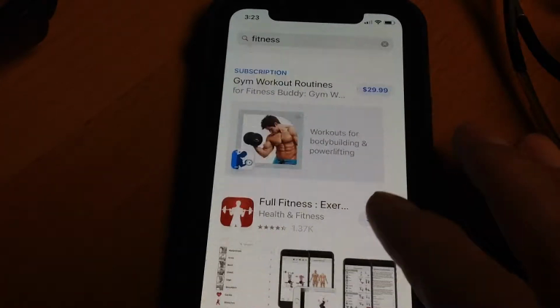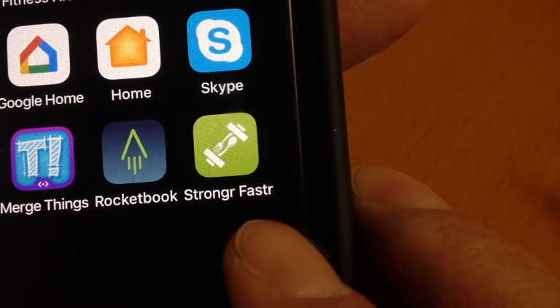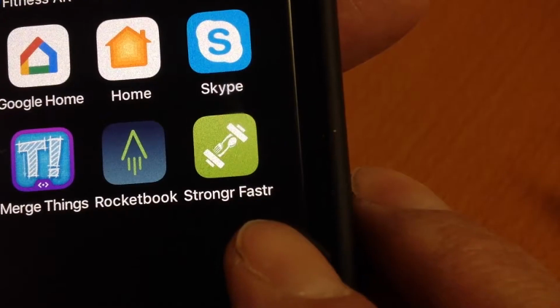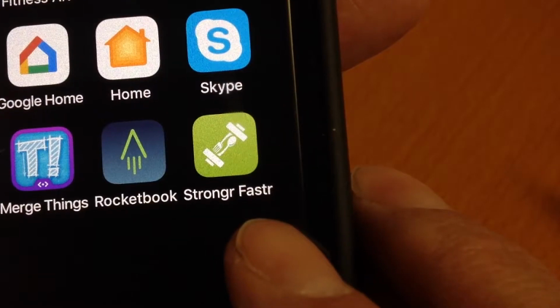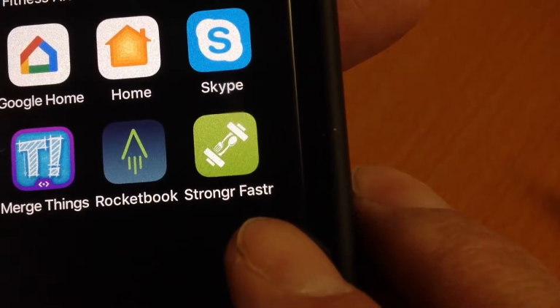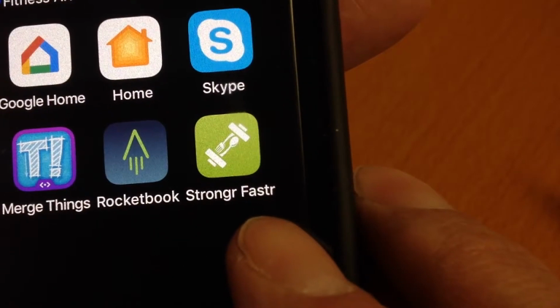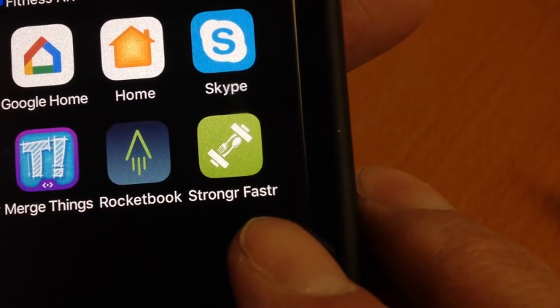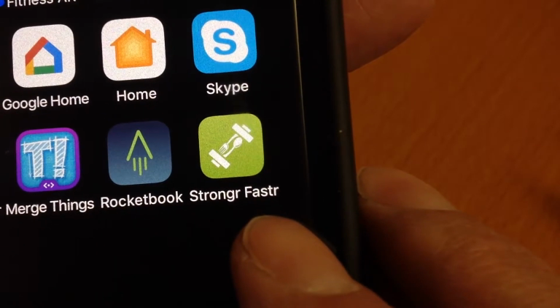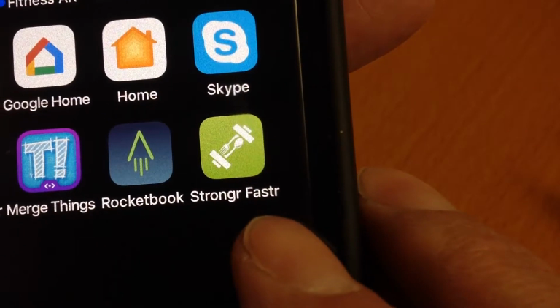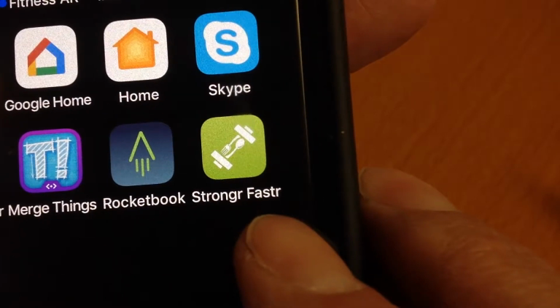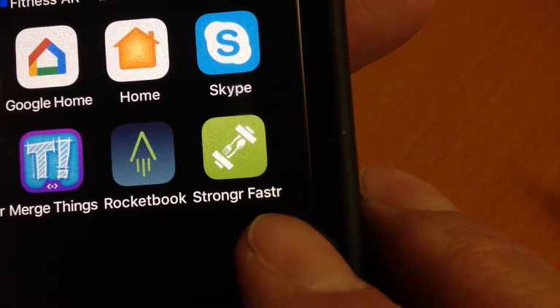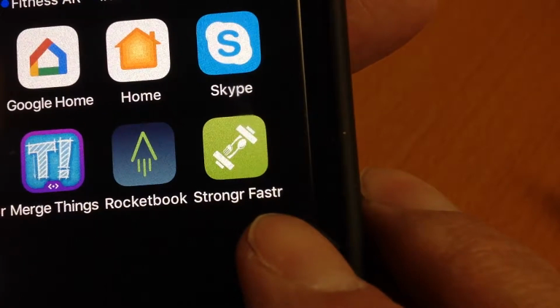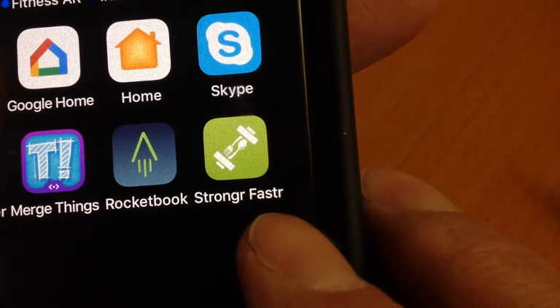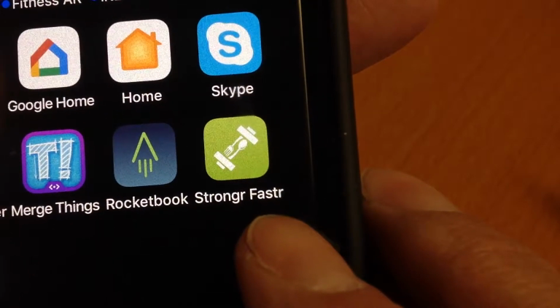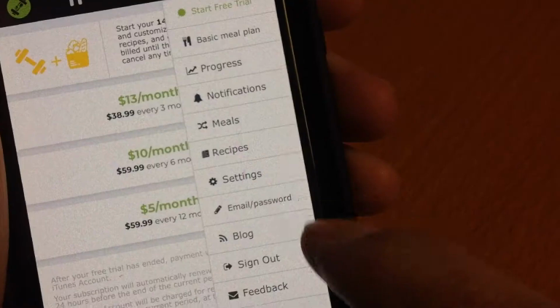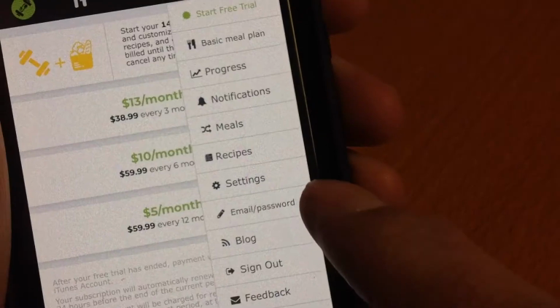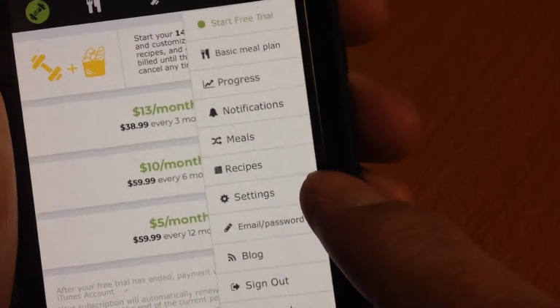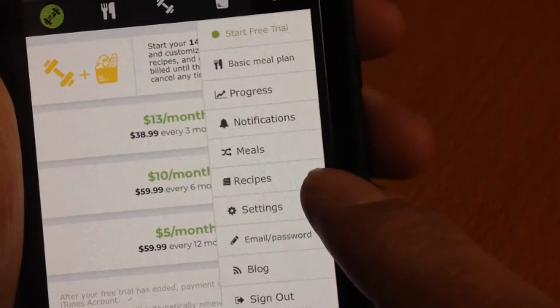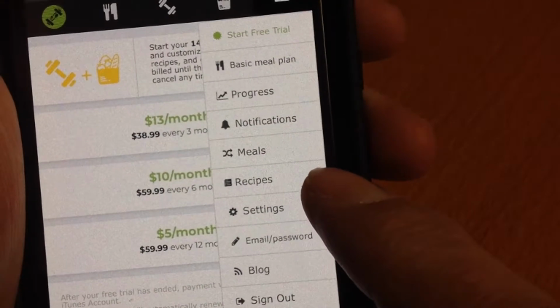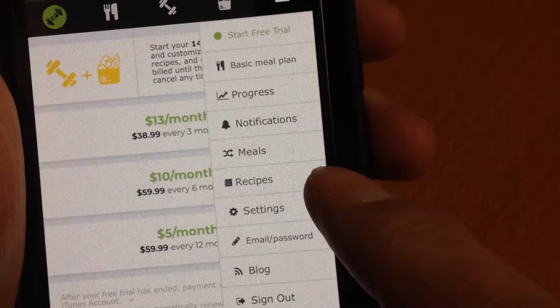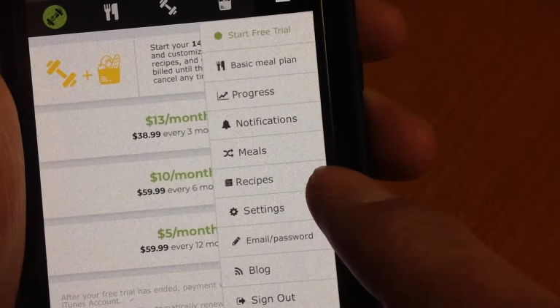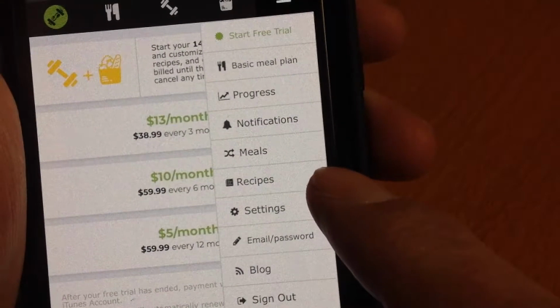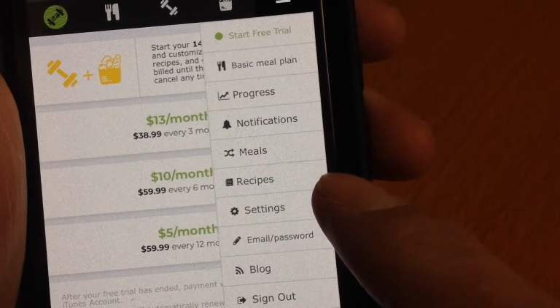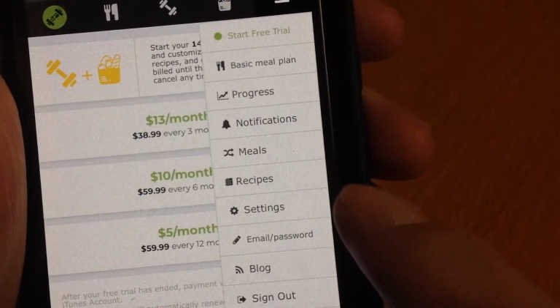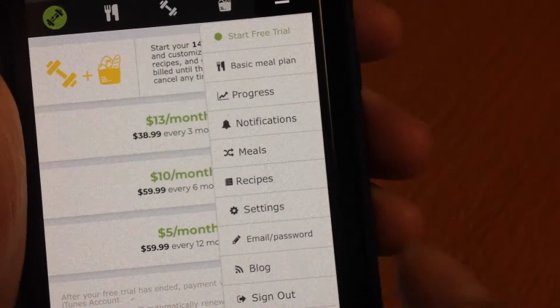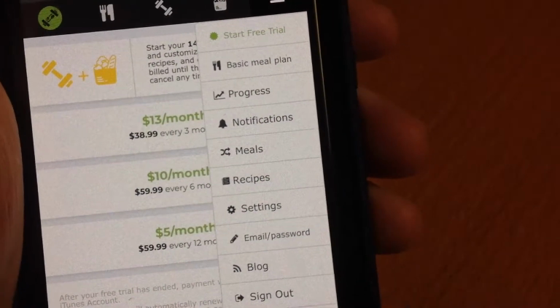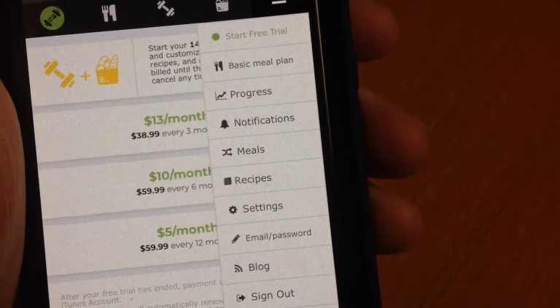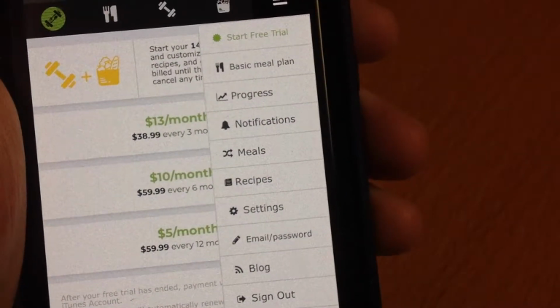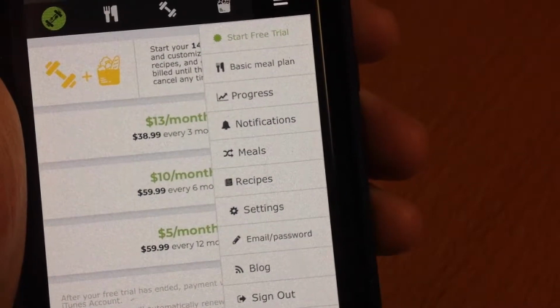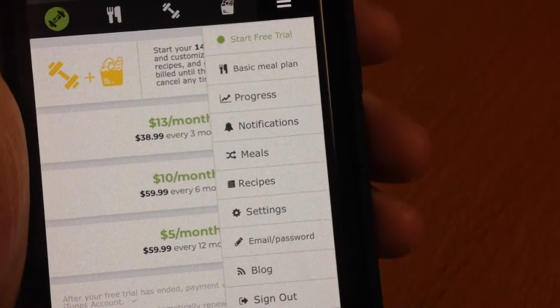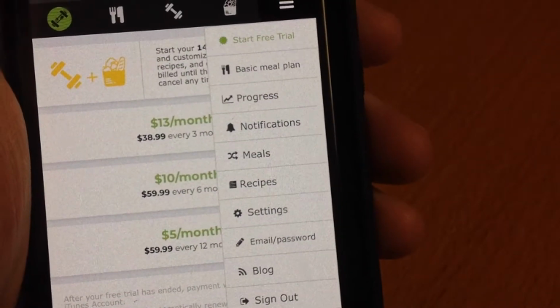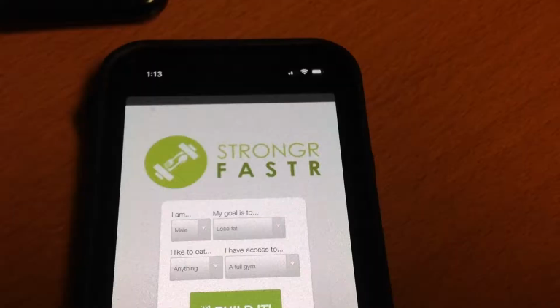But there's a new app just launched called Stronger Faster that does. If you're serious about getting in shape, it may be just what you're looking for.